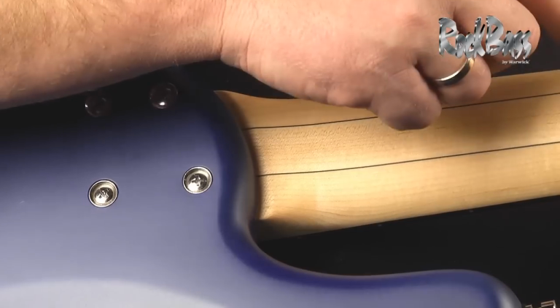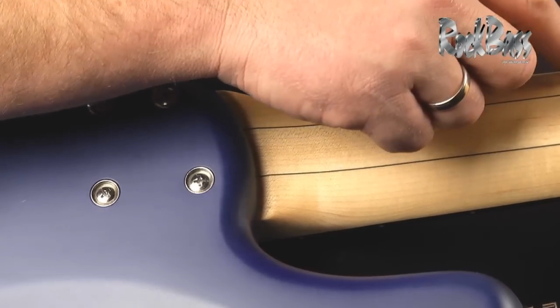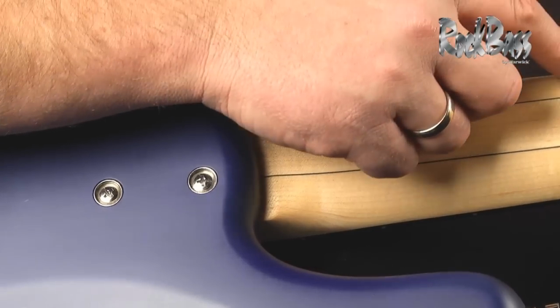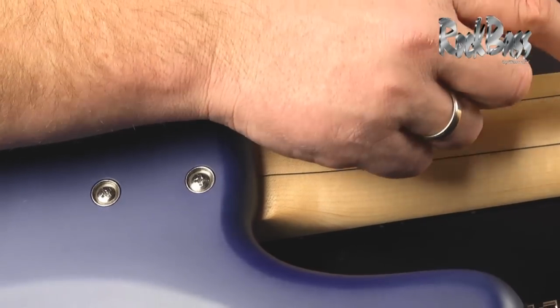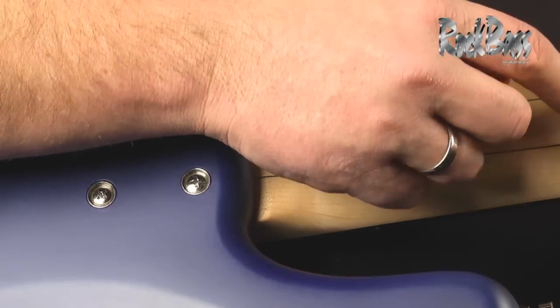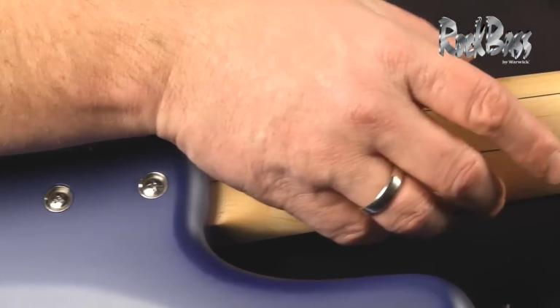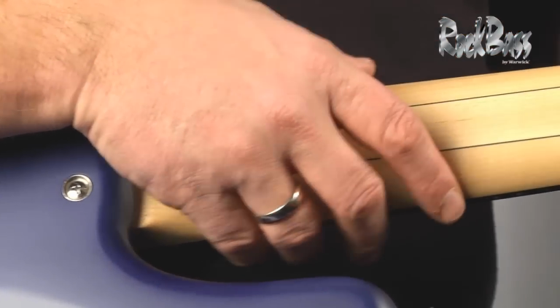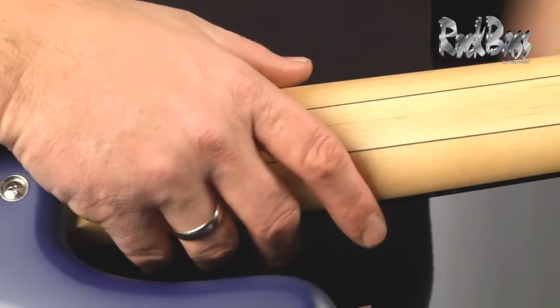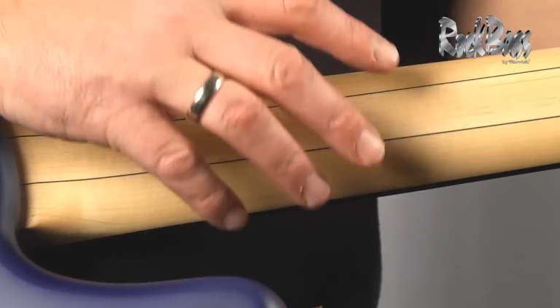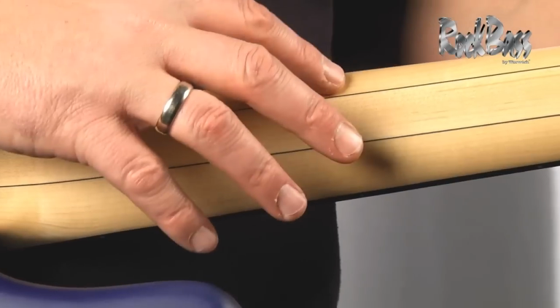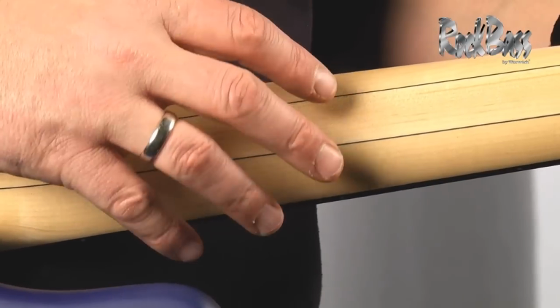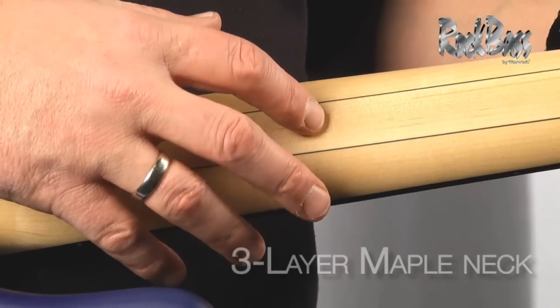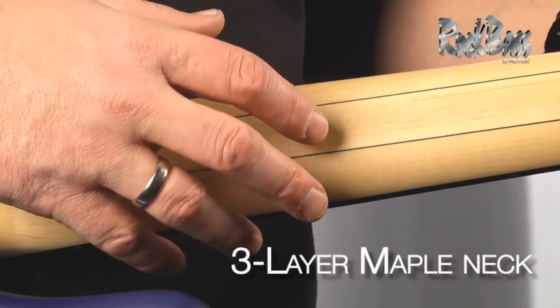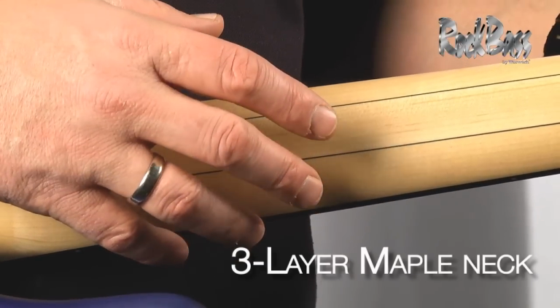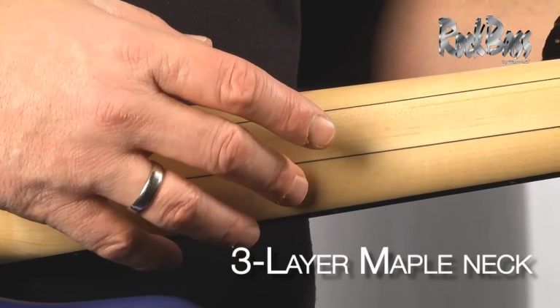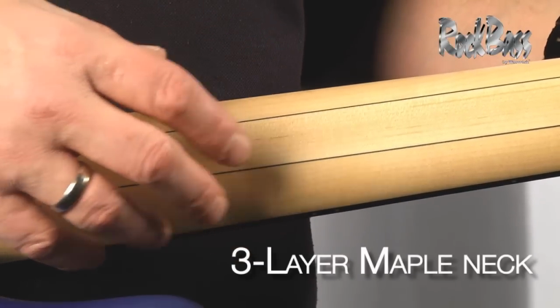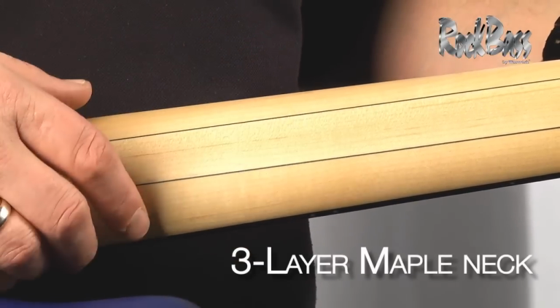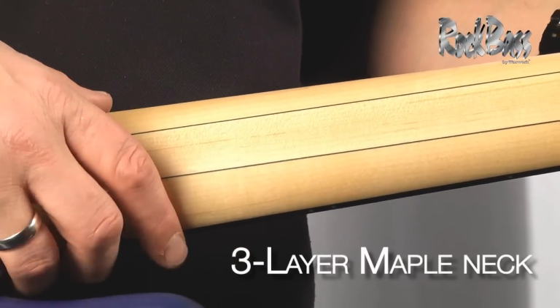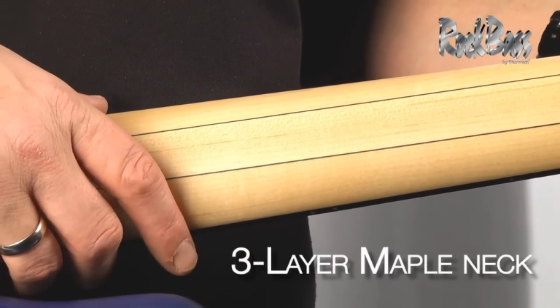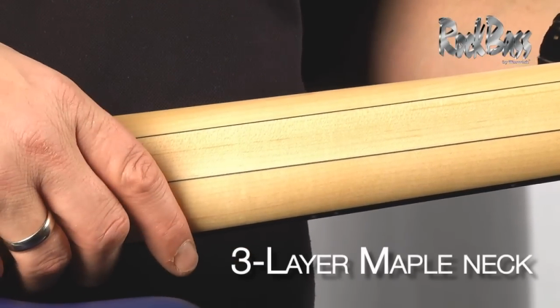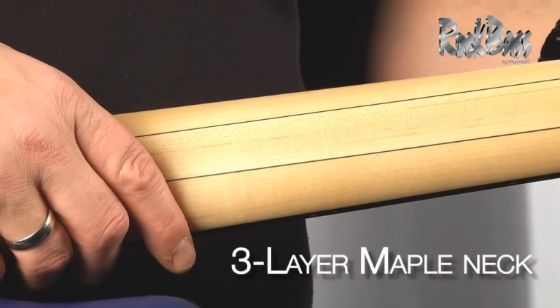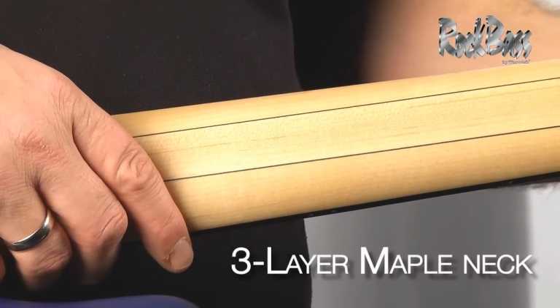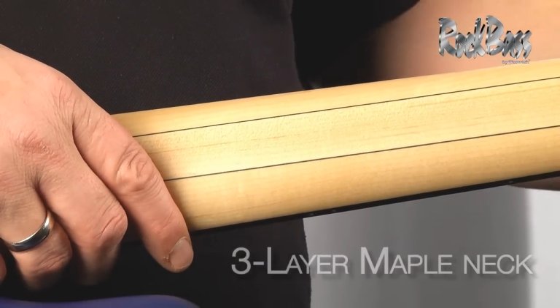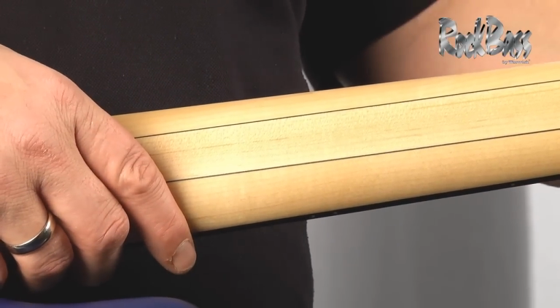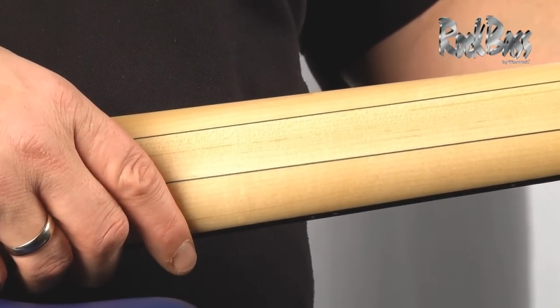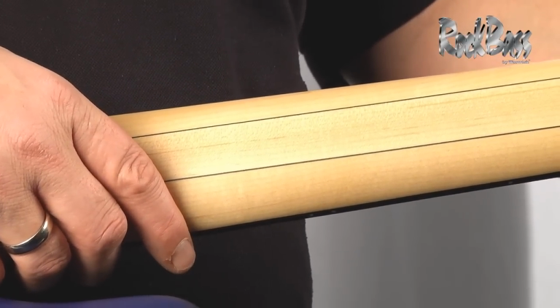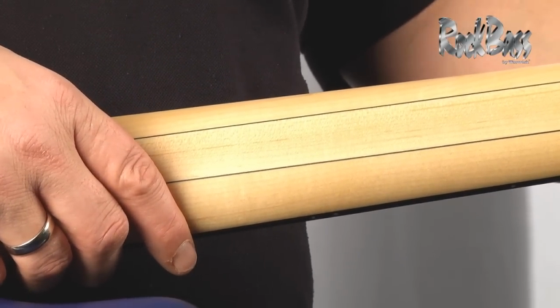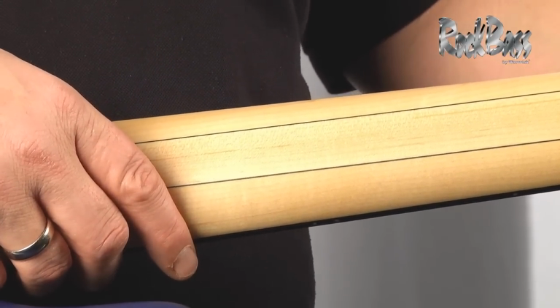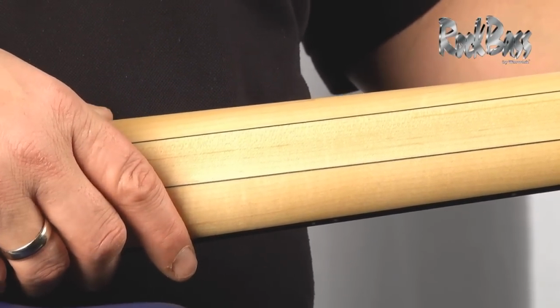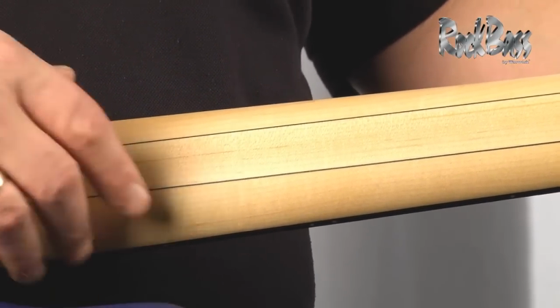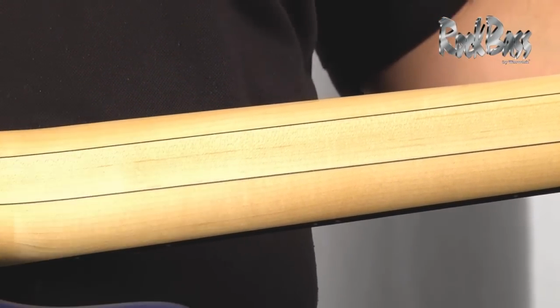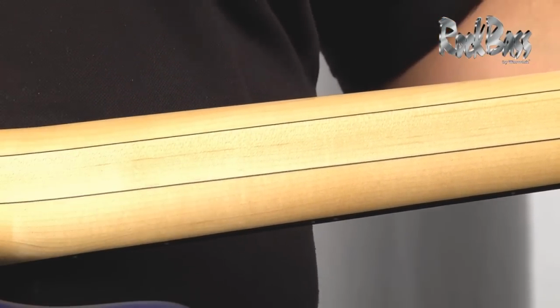Here we have the neck. We notice that it's a three-piece laminated neck, offering great stability, longevity and strength.